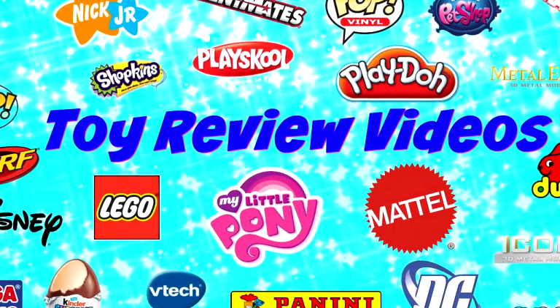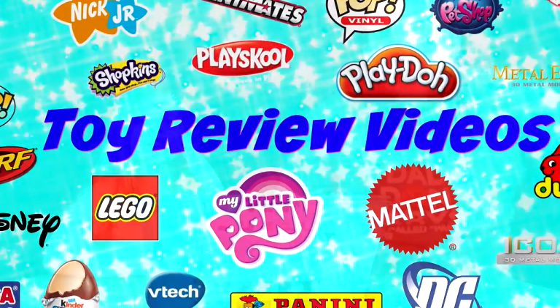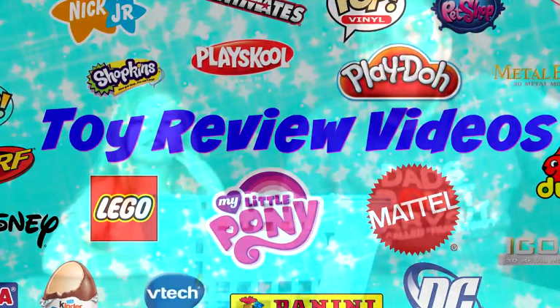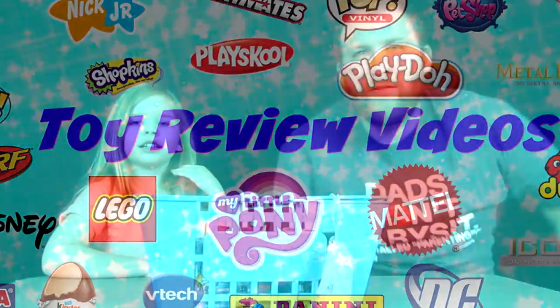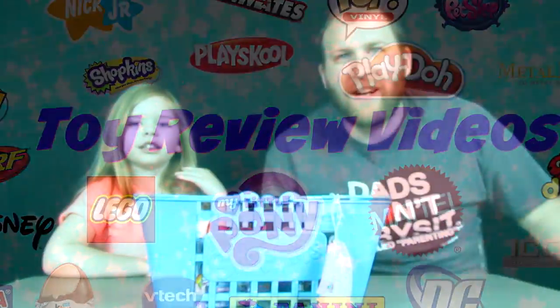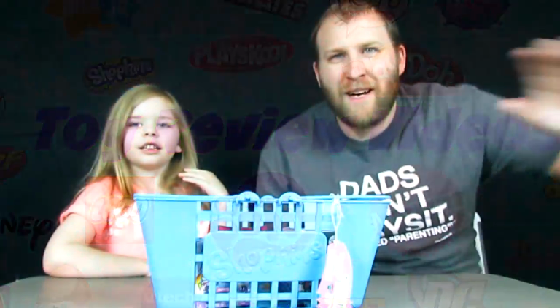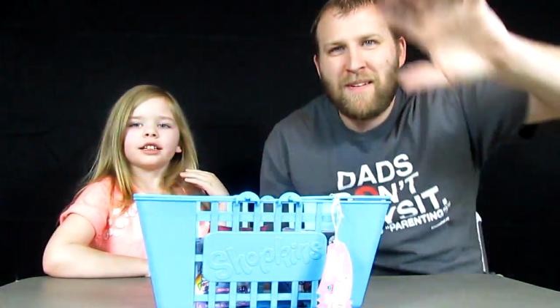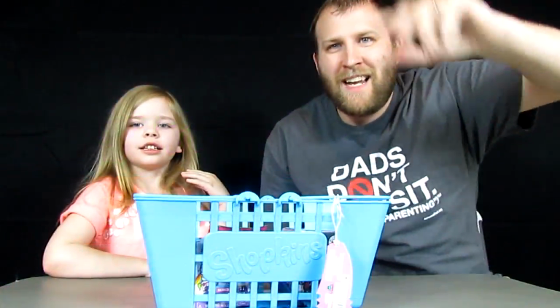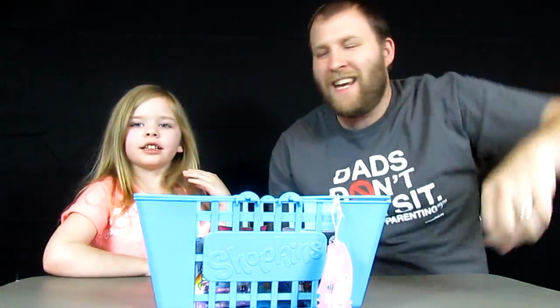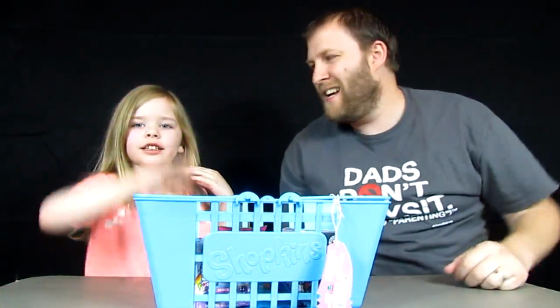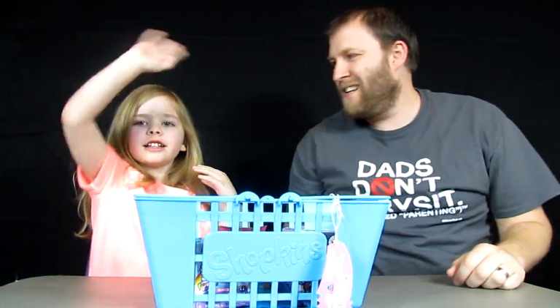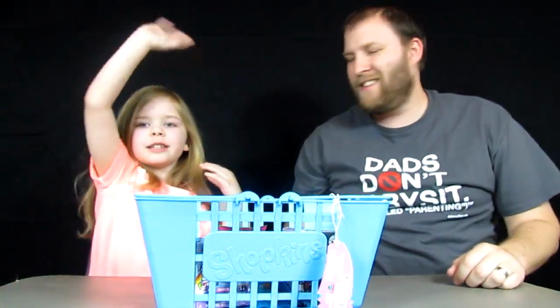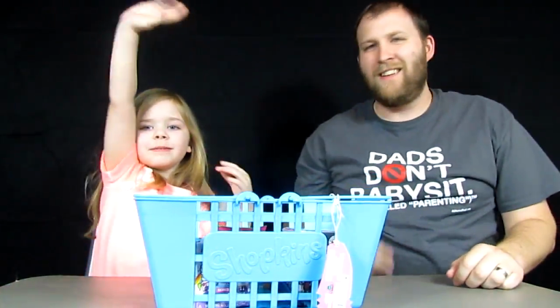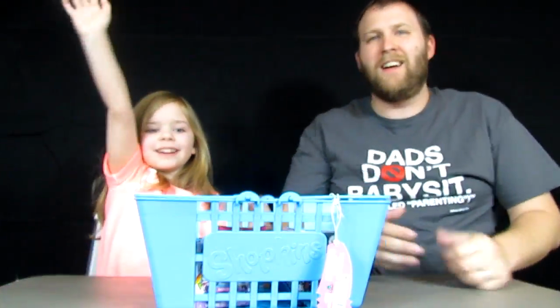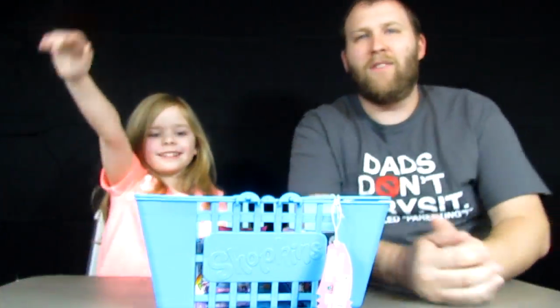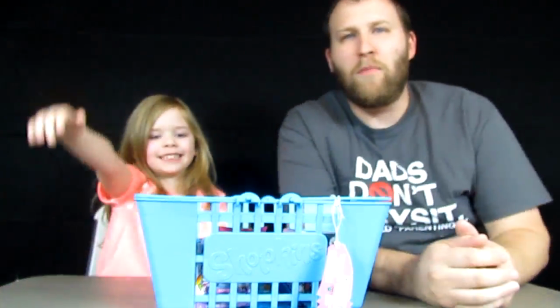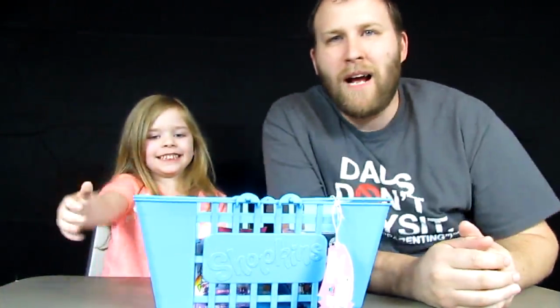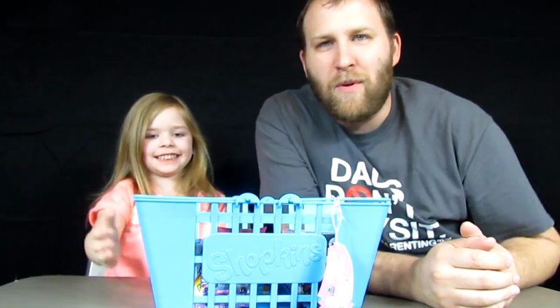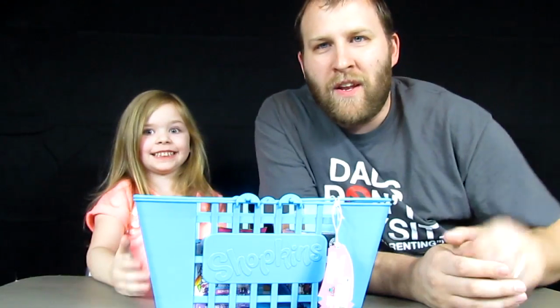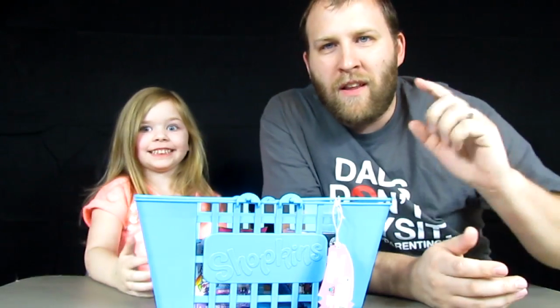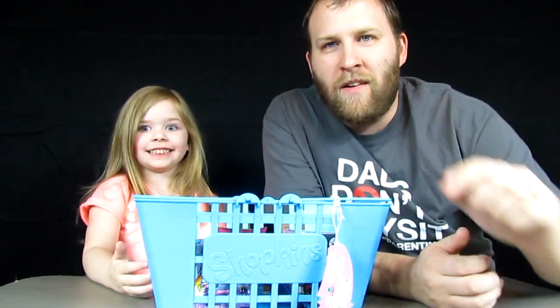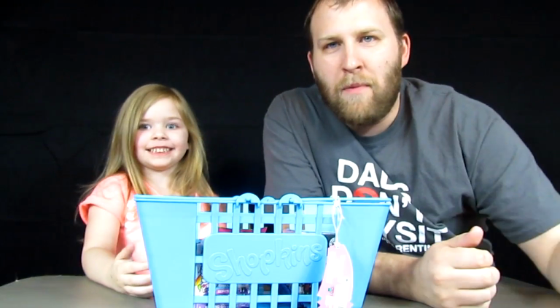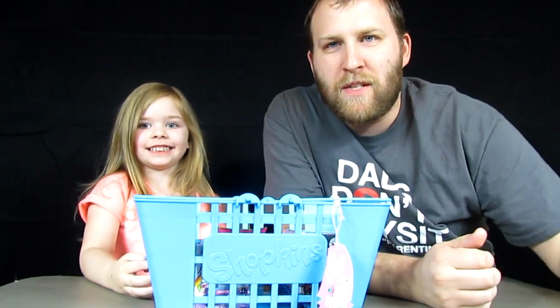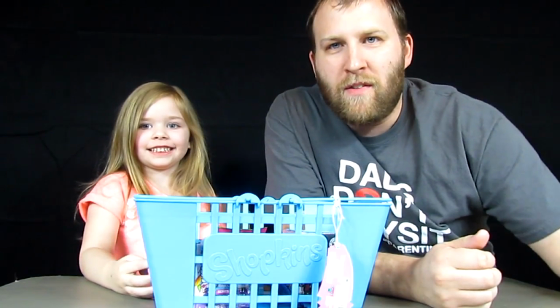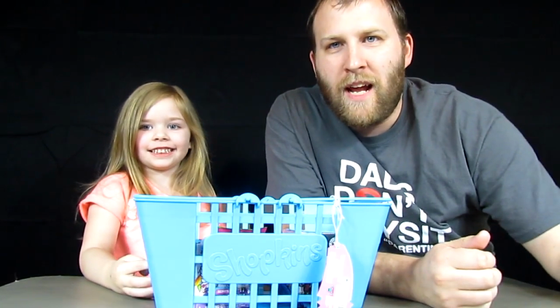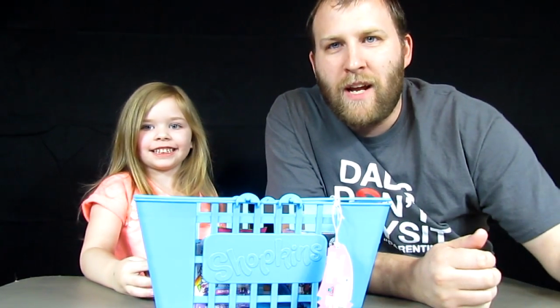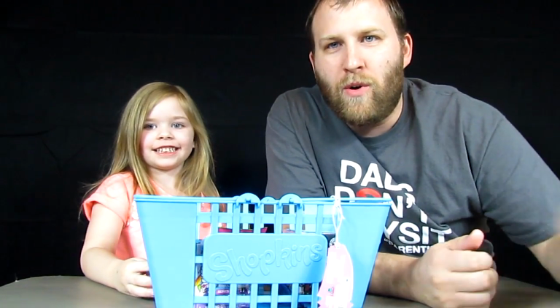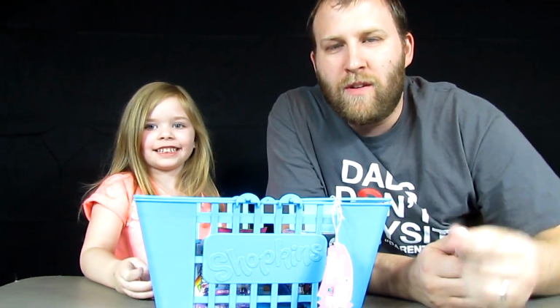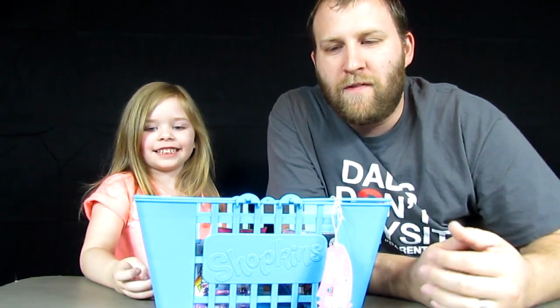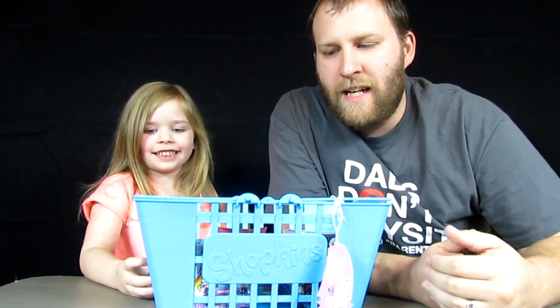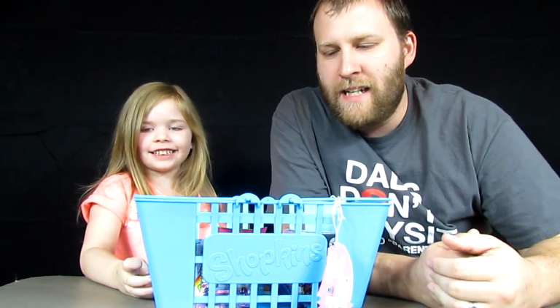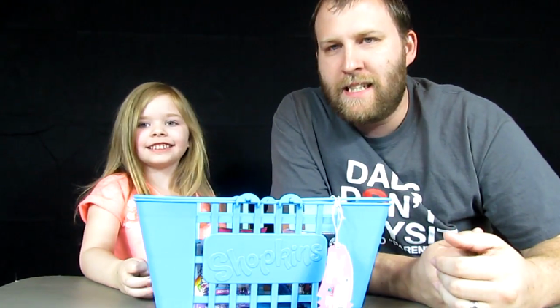Hi everybody, I'm Daddy. And I'm Zee Bear. And we're back with another episode of Acorn Vids.